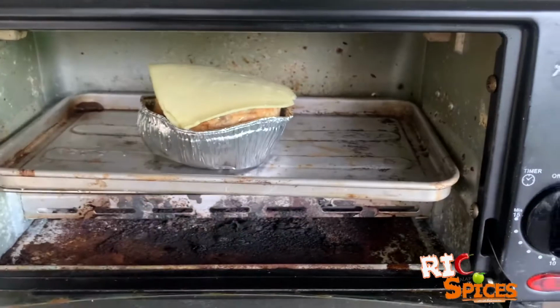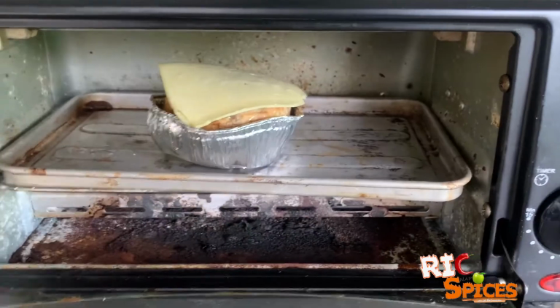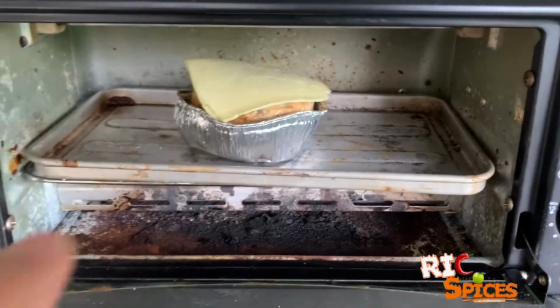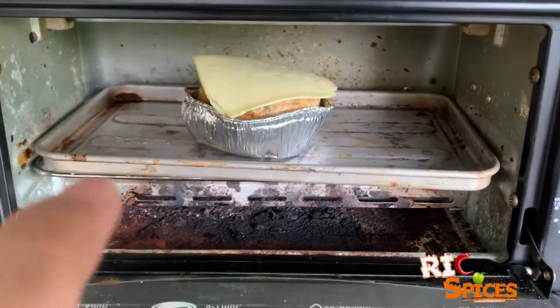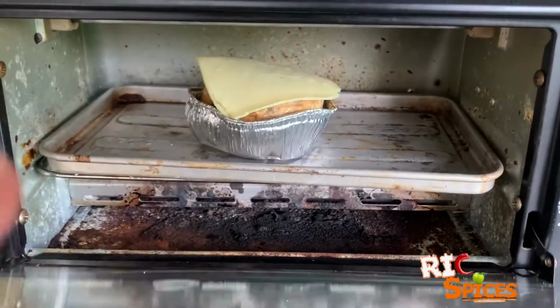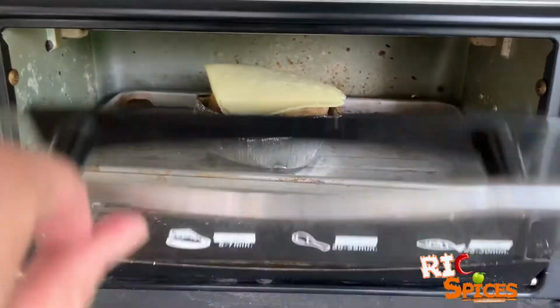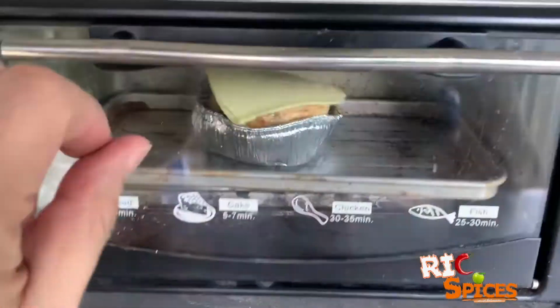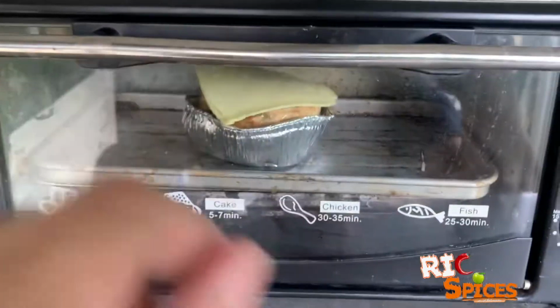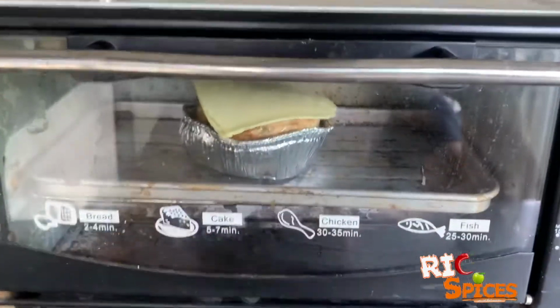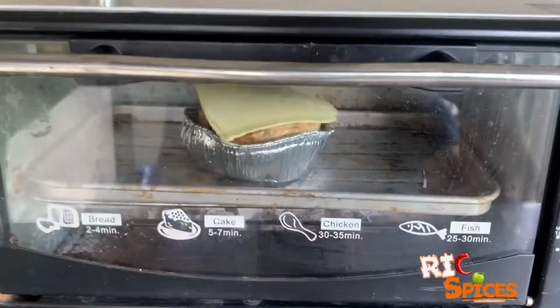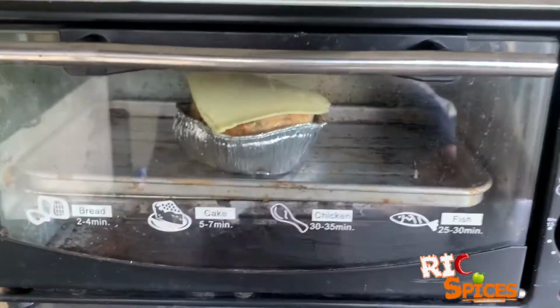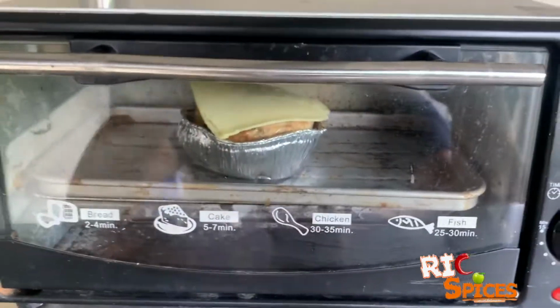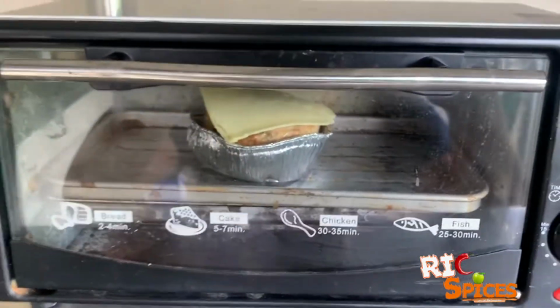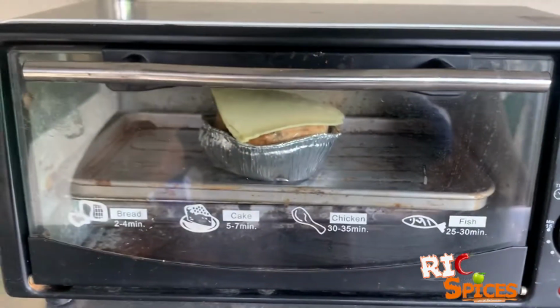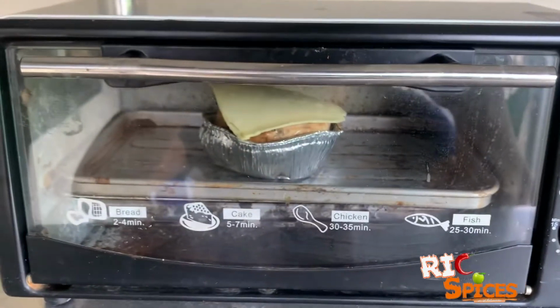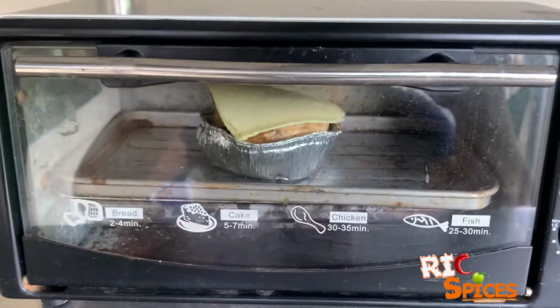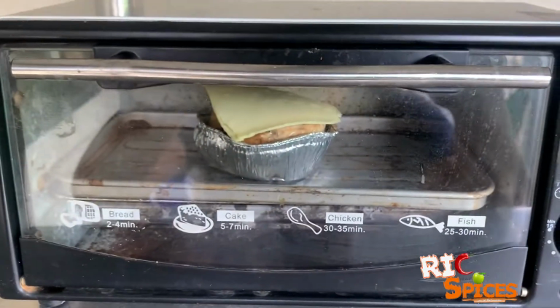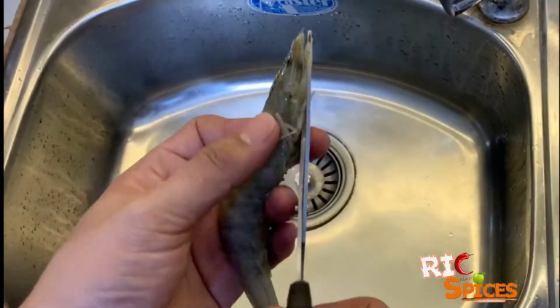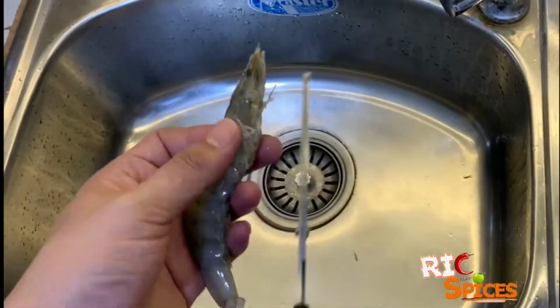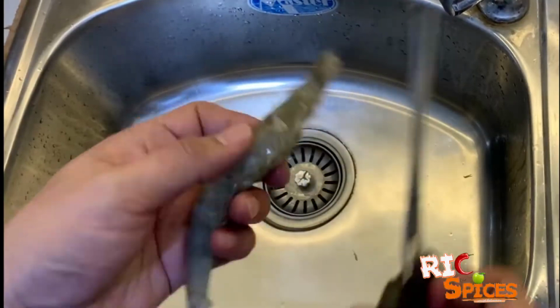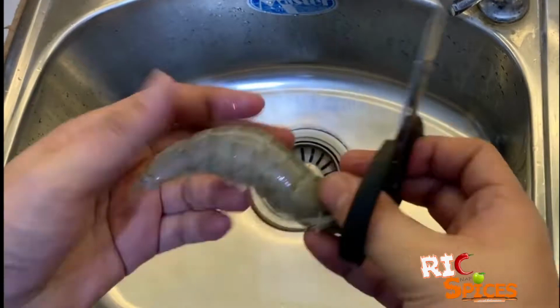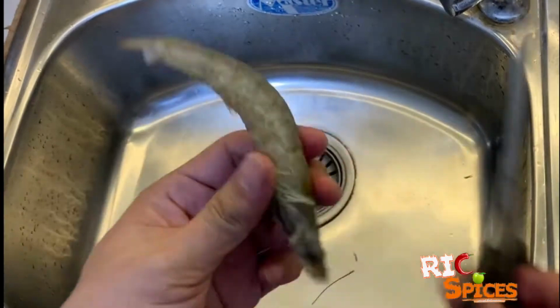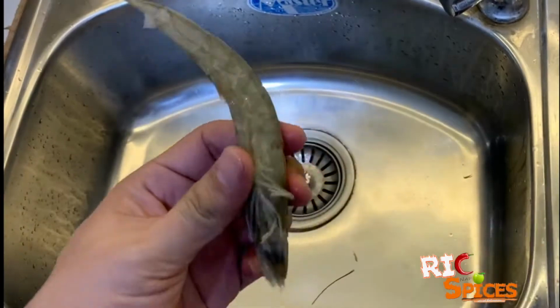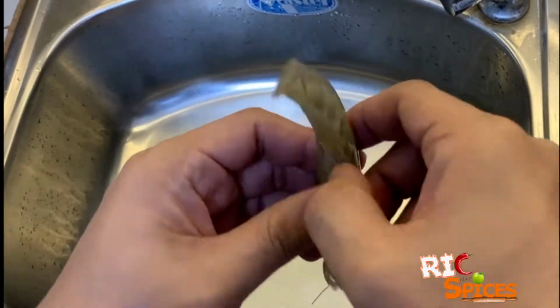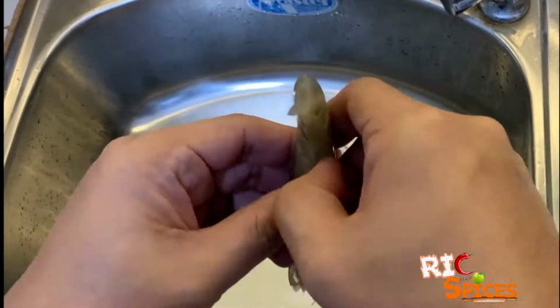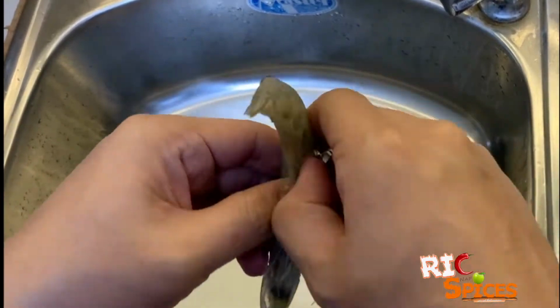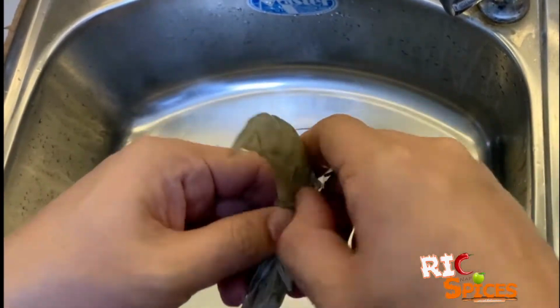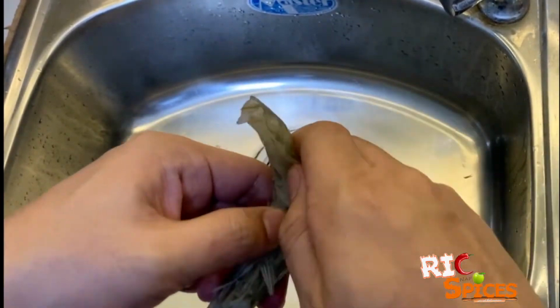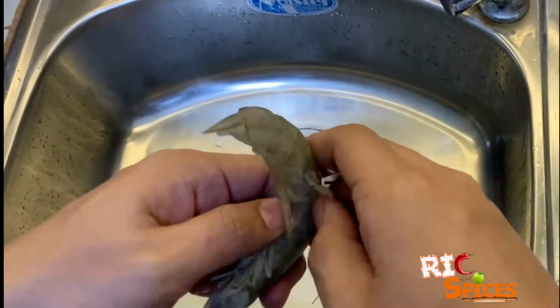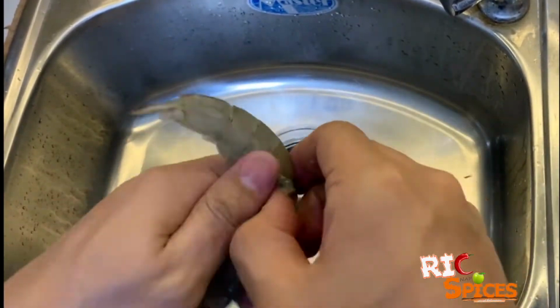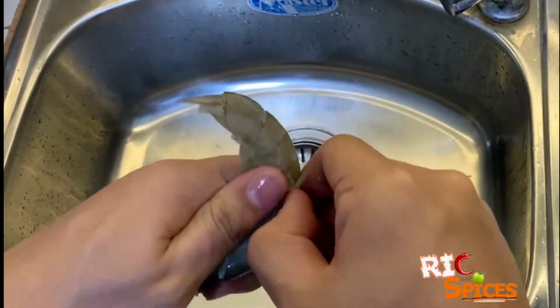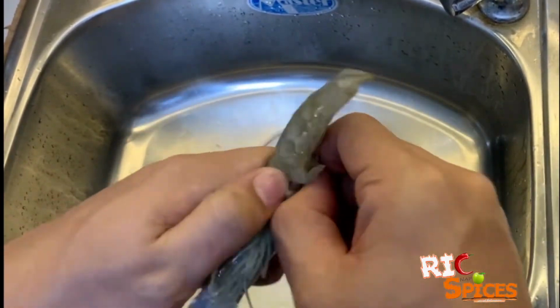Now, let's prepare the penne pasta. Clean the shrimp and then remove the shells, leaving the heads.